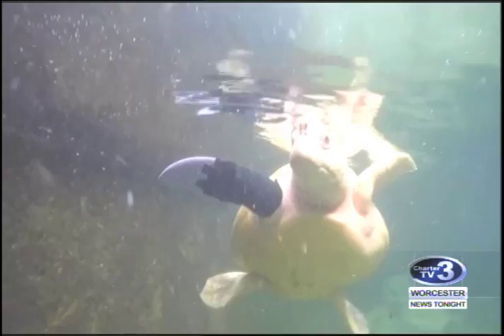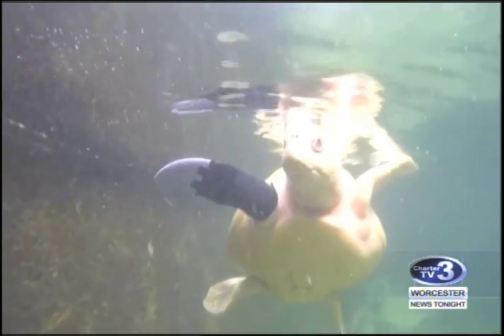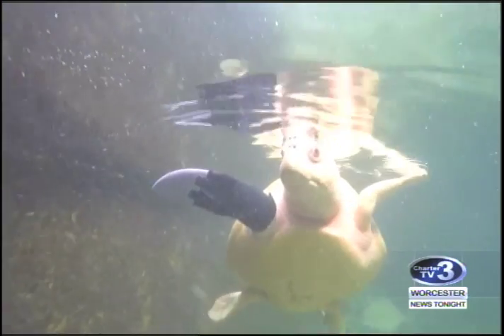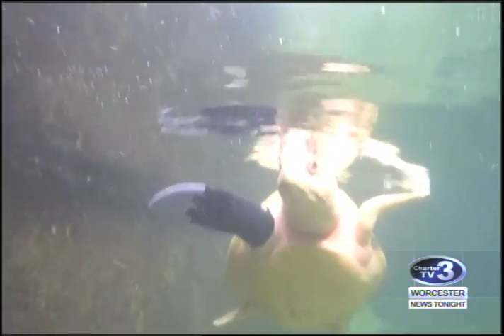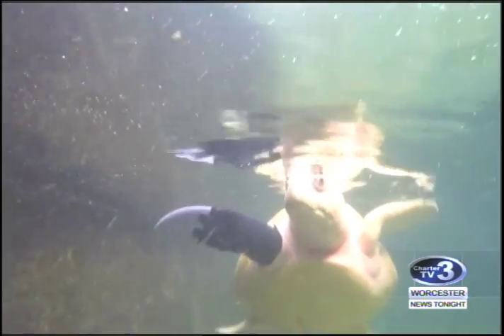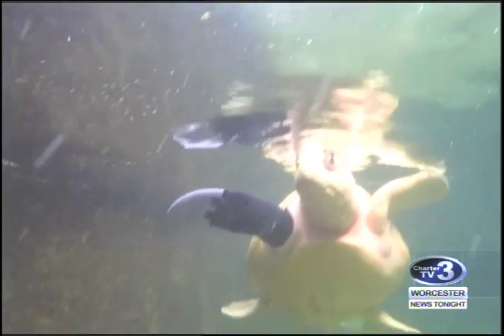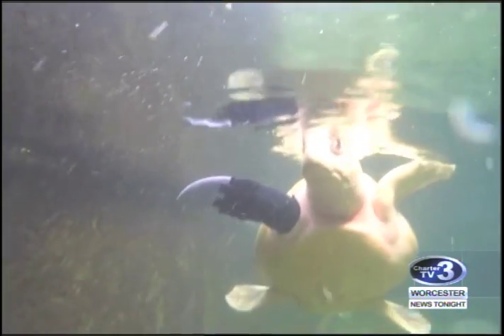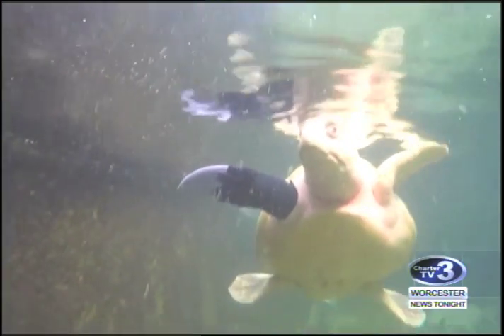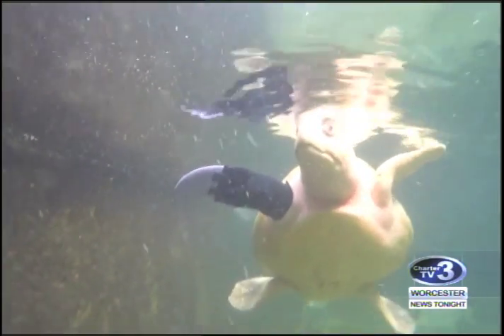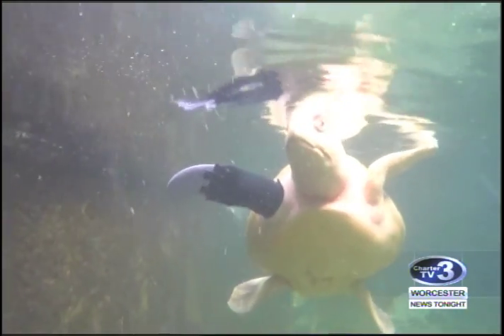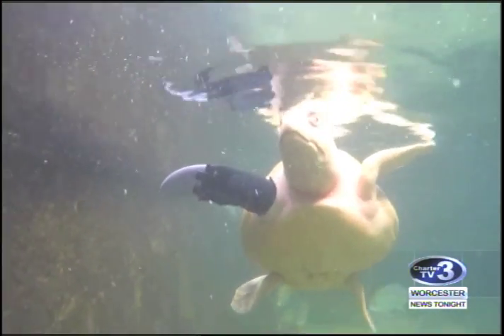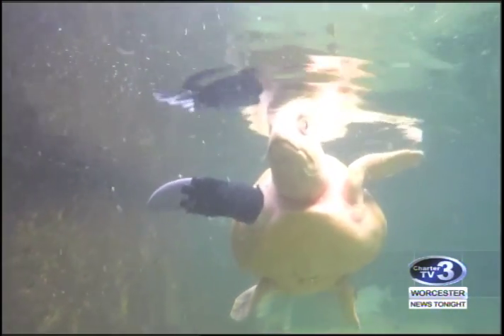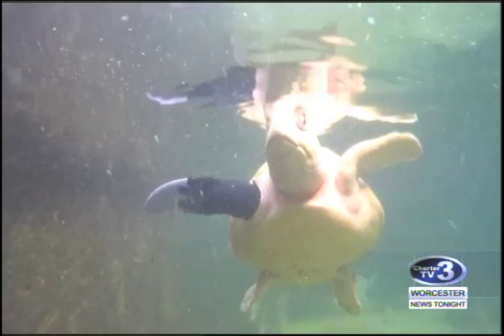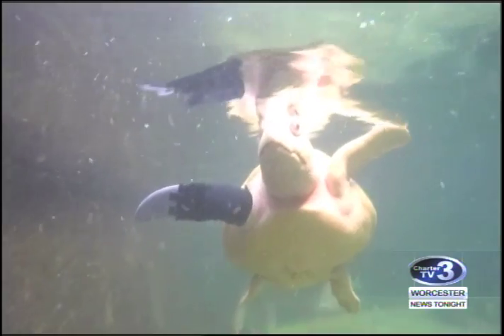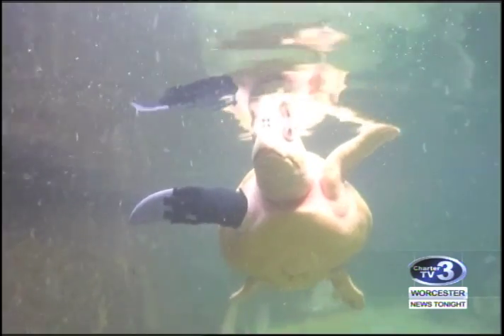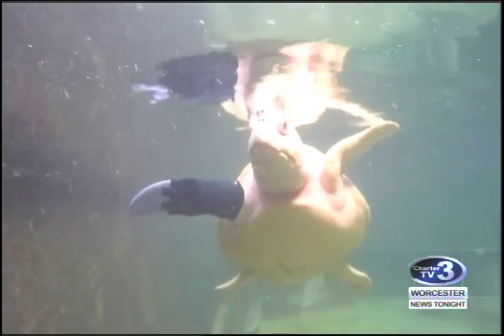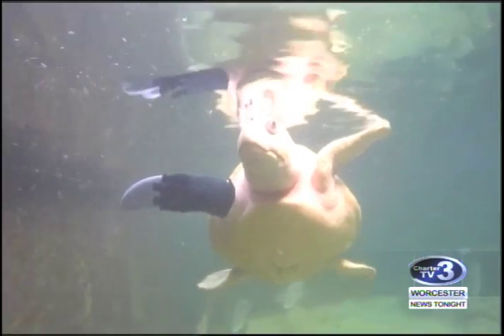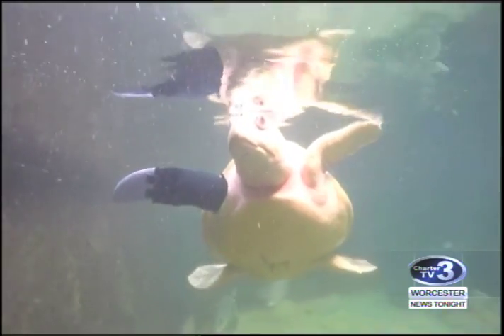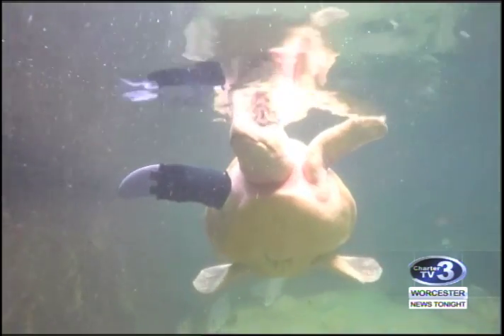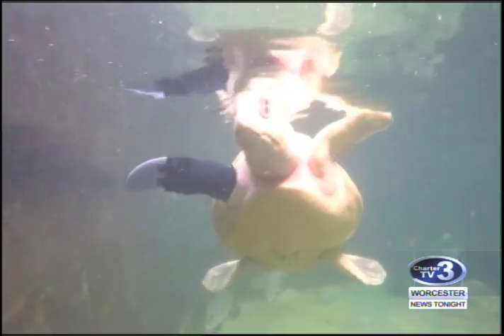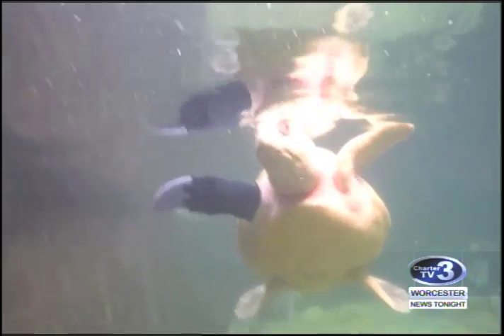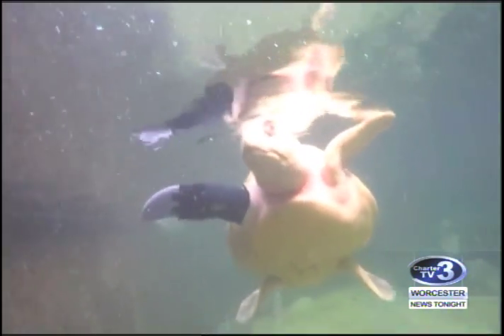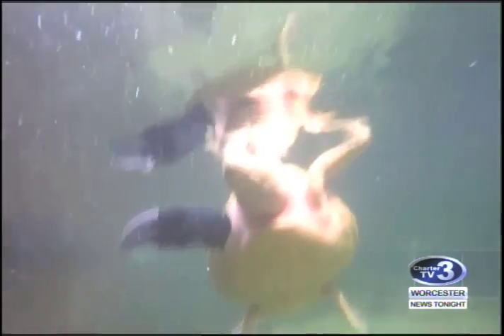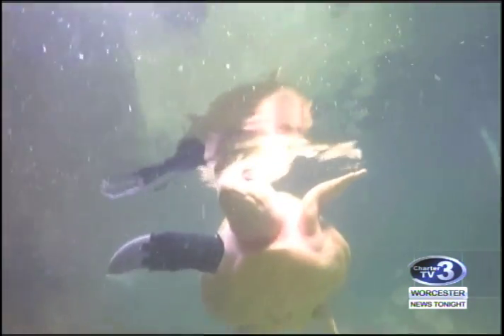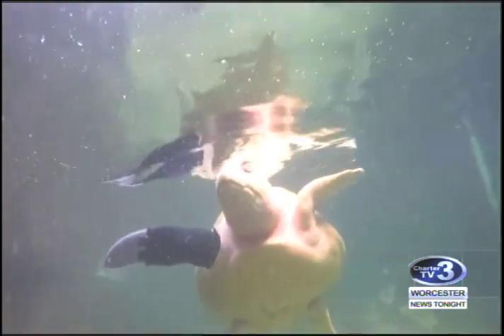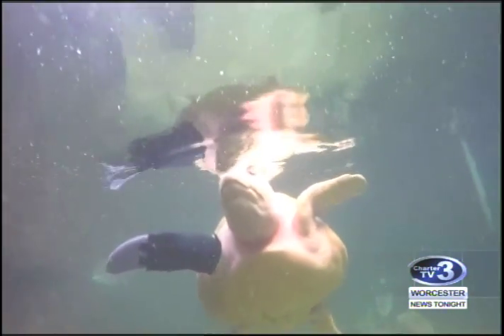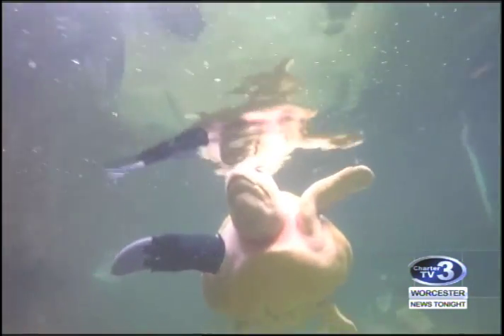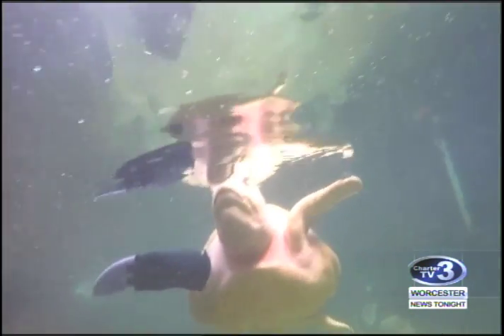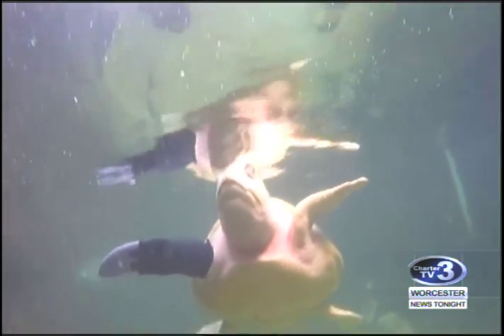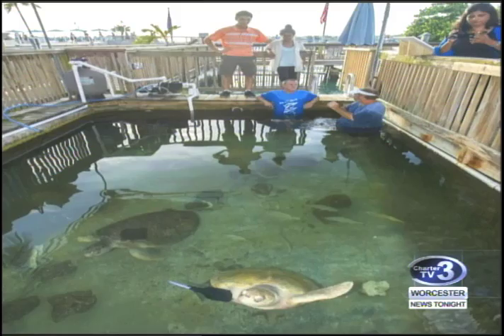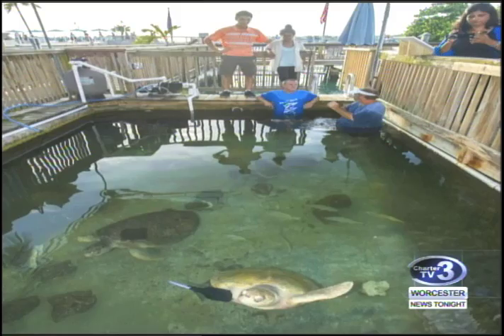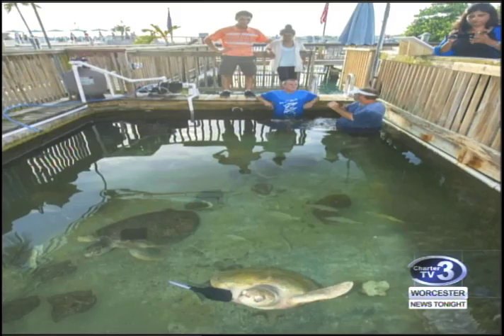The prosthetic flipper is the first of its kind in the world and was created by a 3D printer.